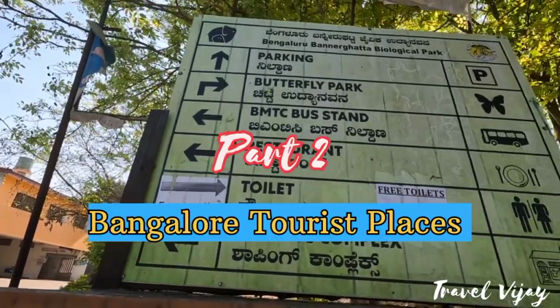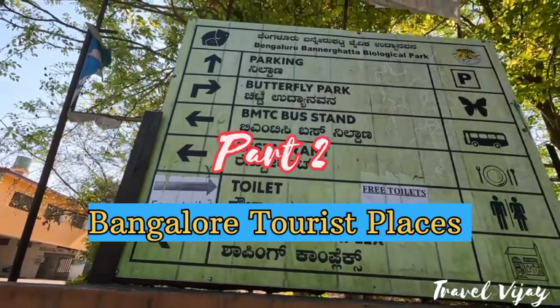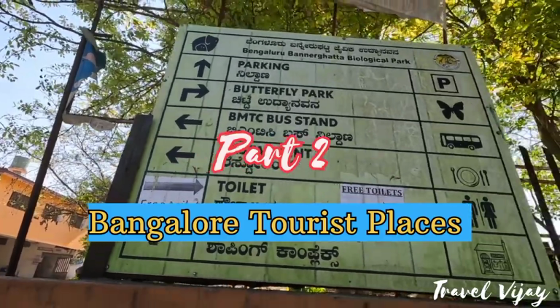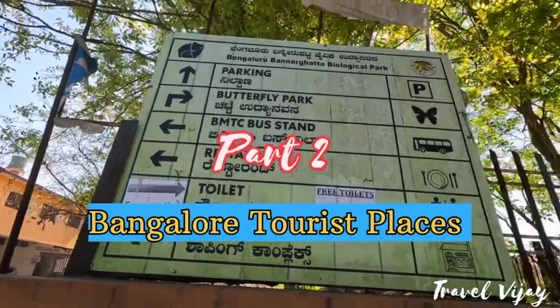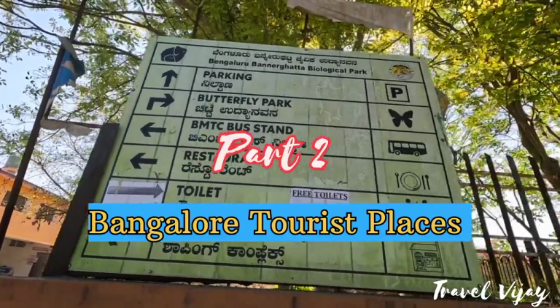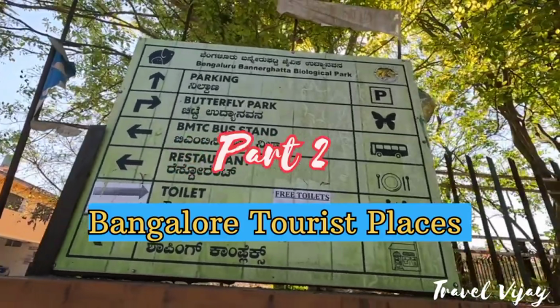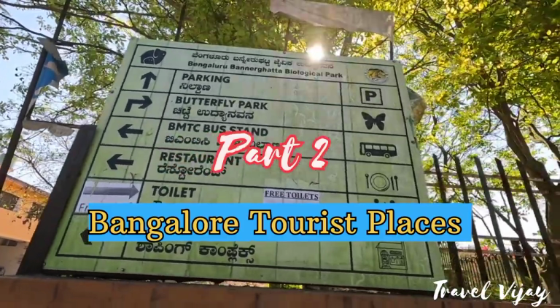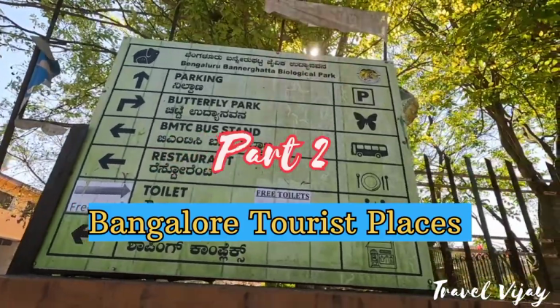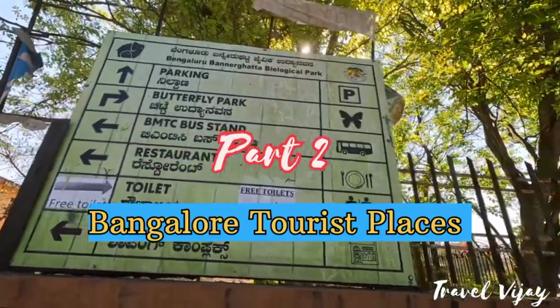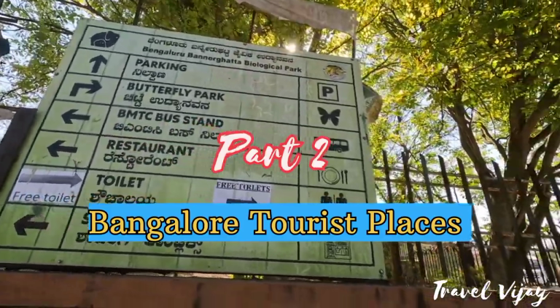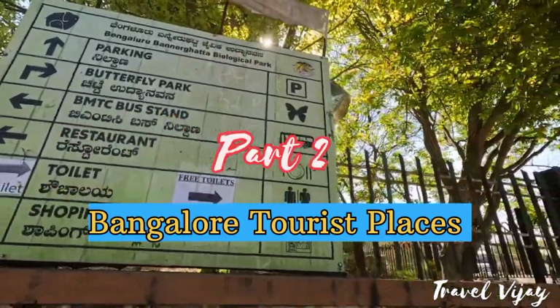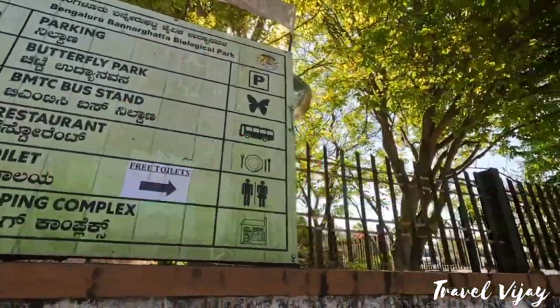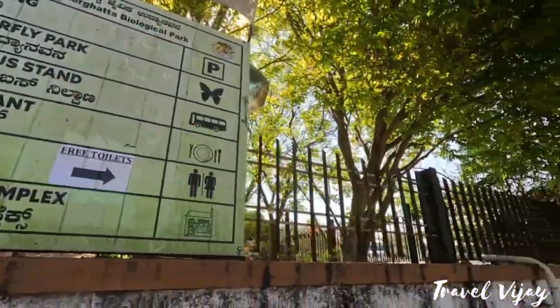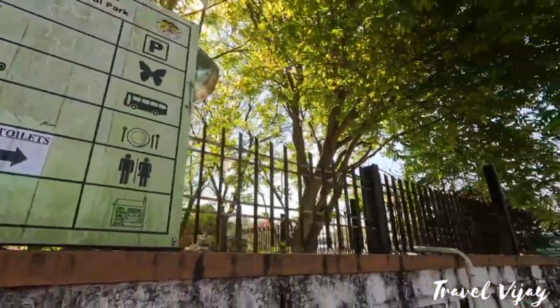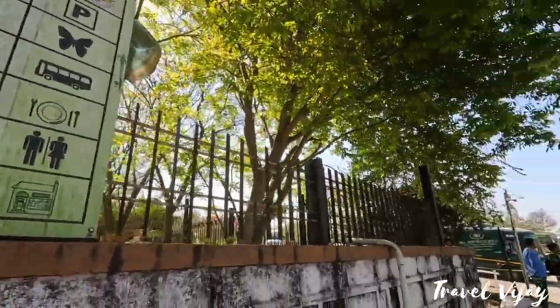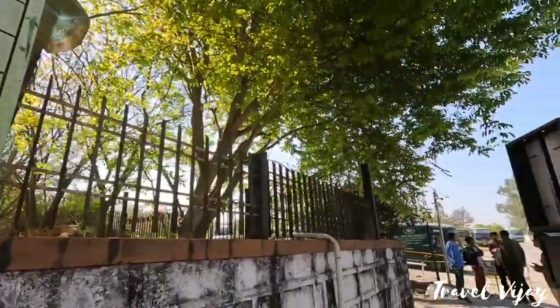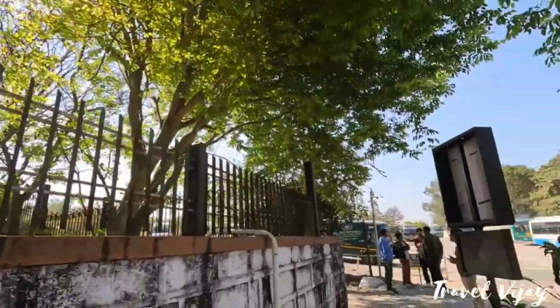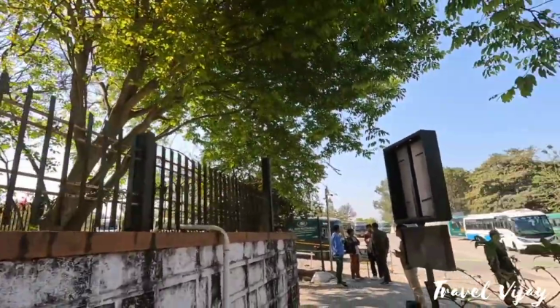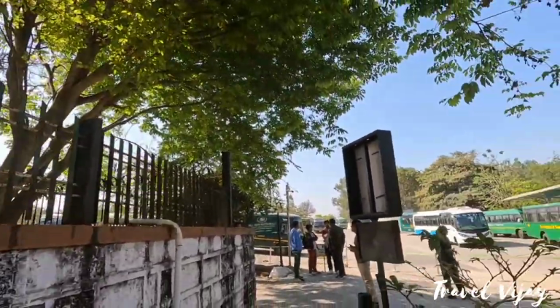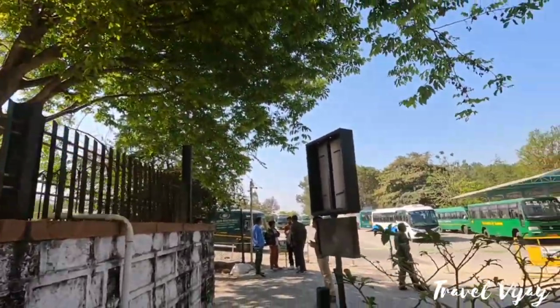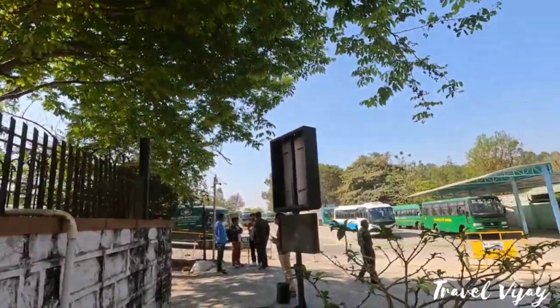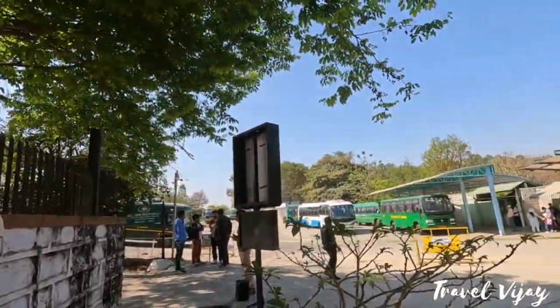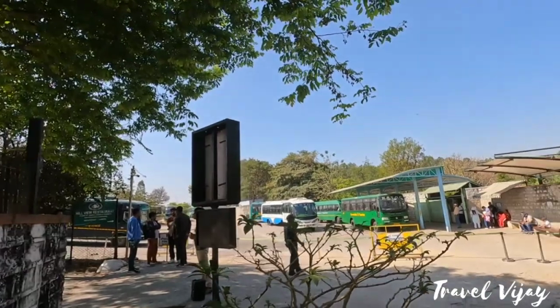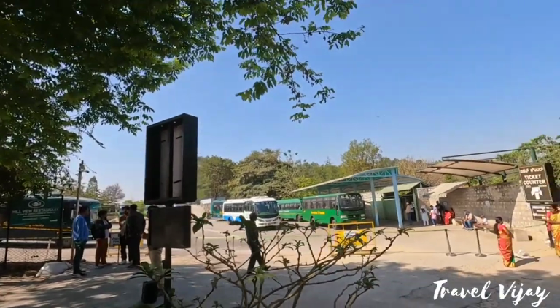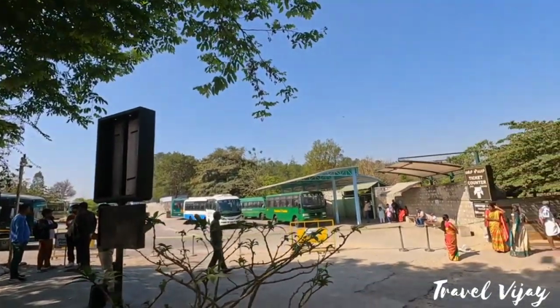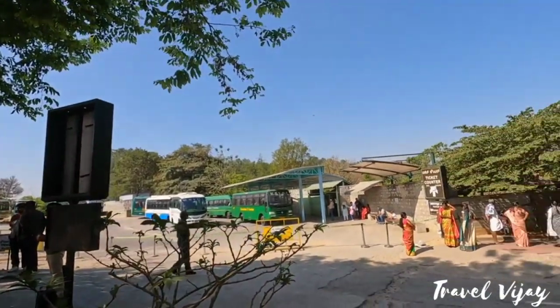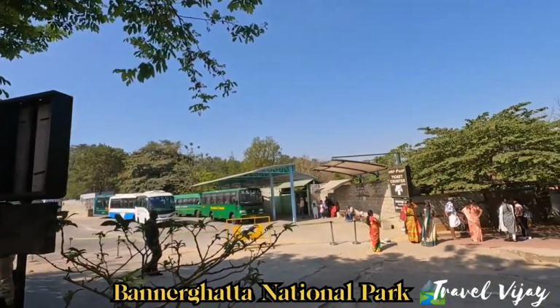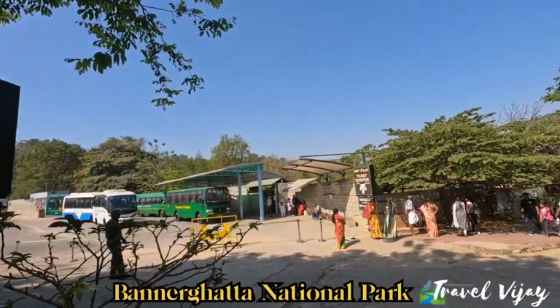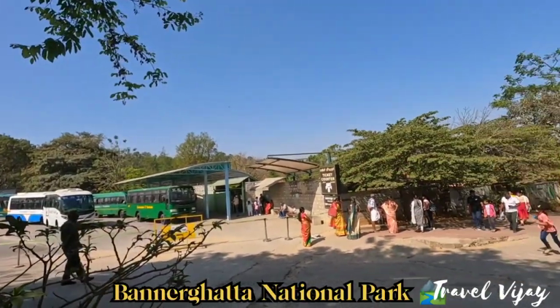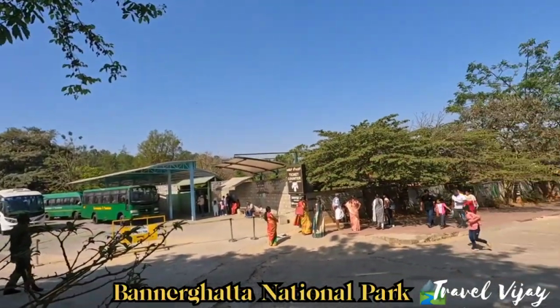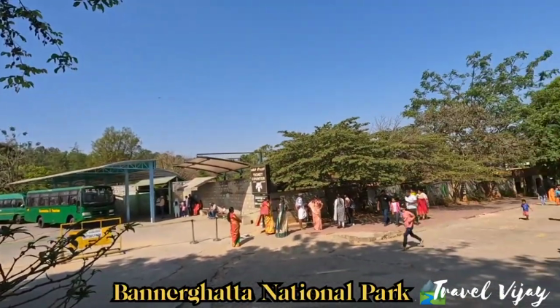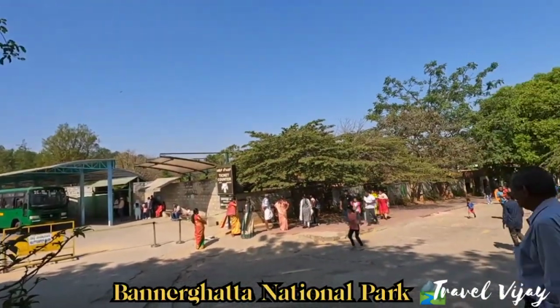Hello friends, I am Vijay. What do we need to see here? We need to see here in Bannerghatta National Park first.